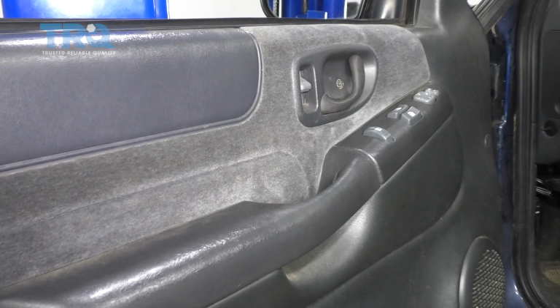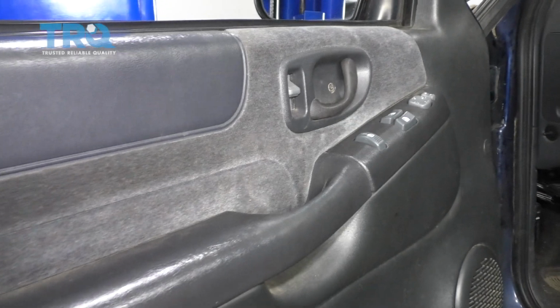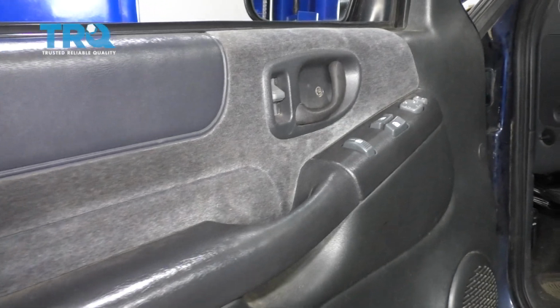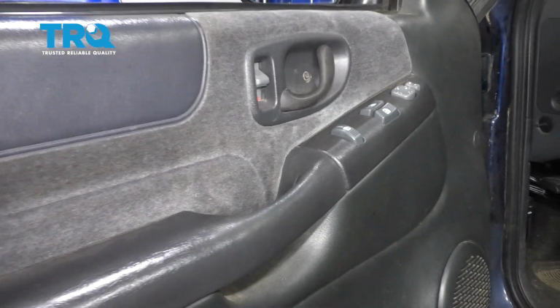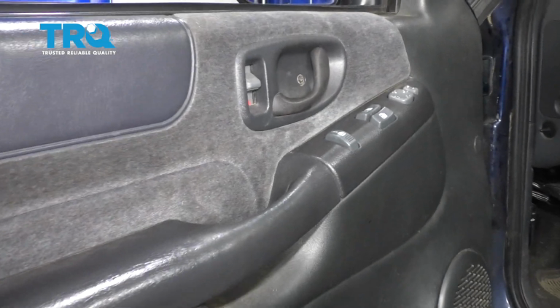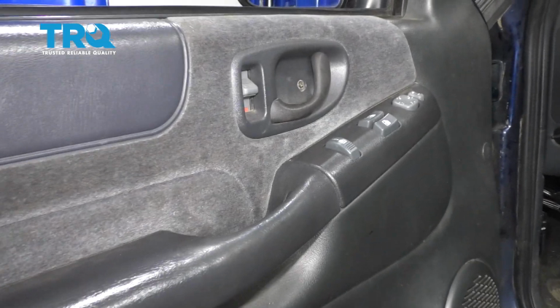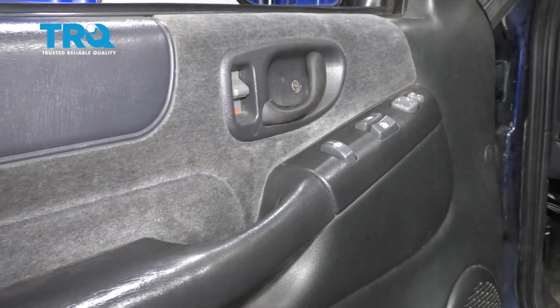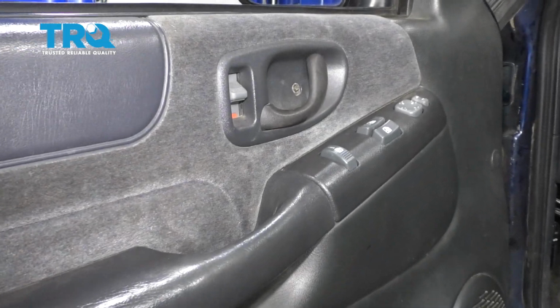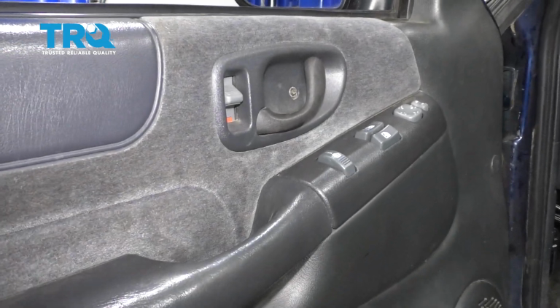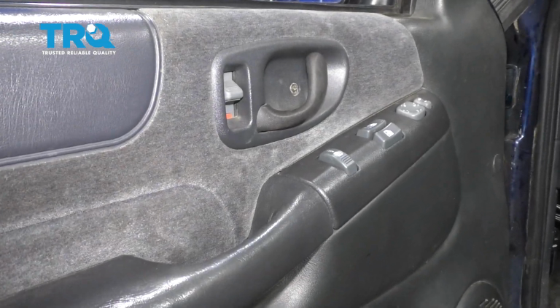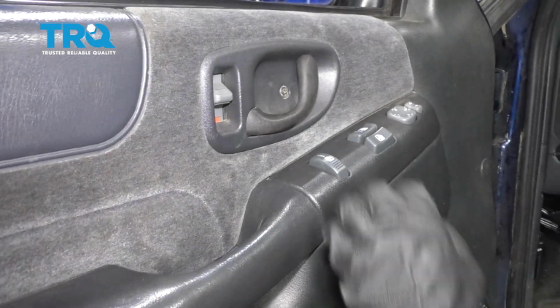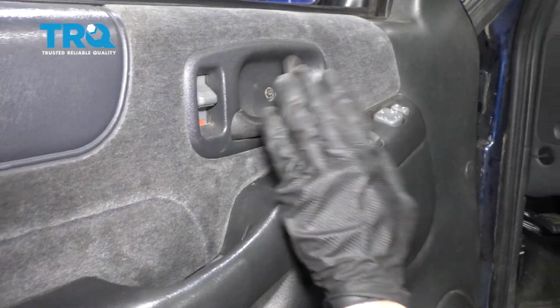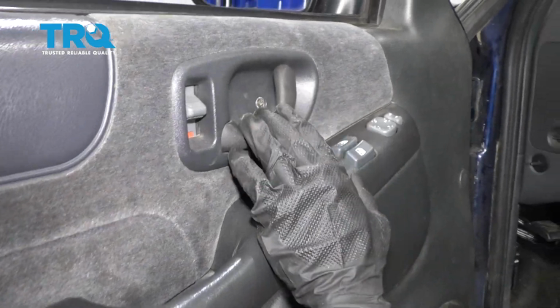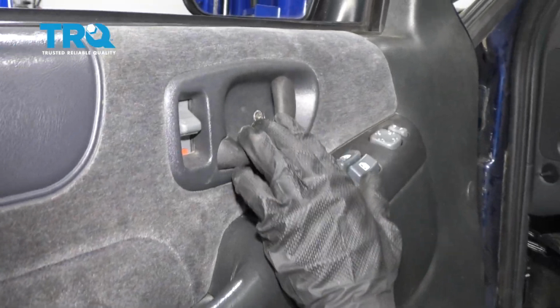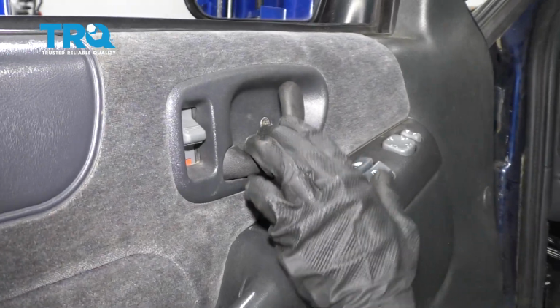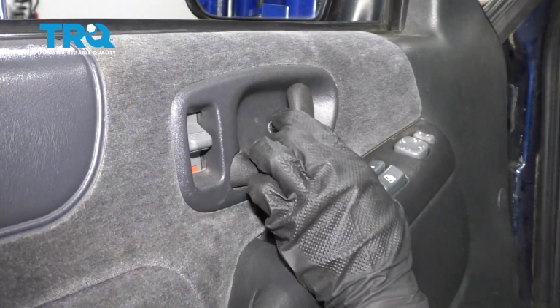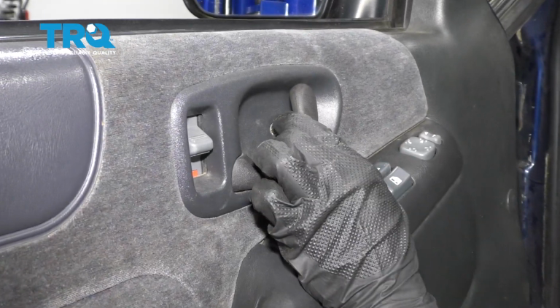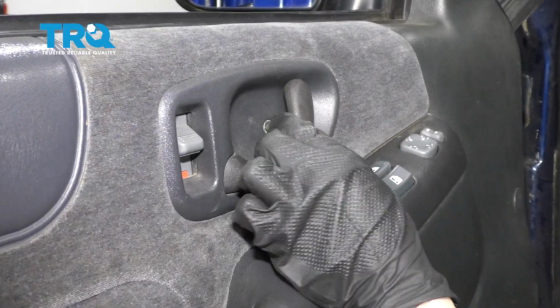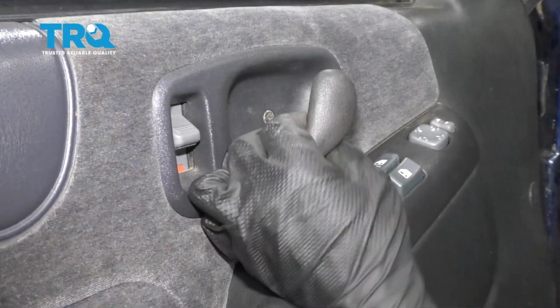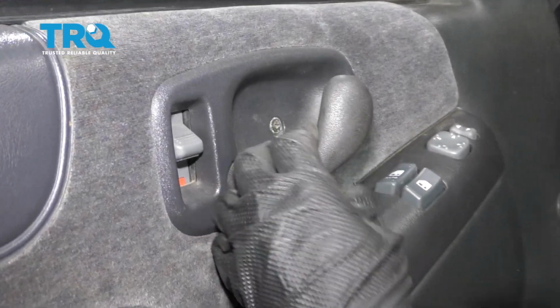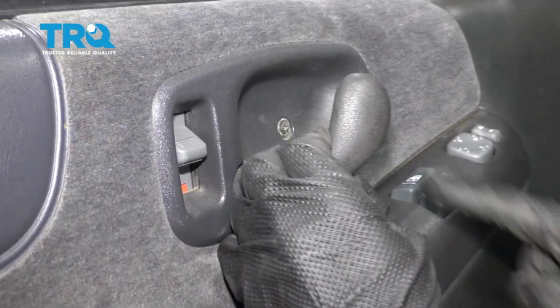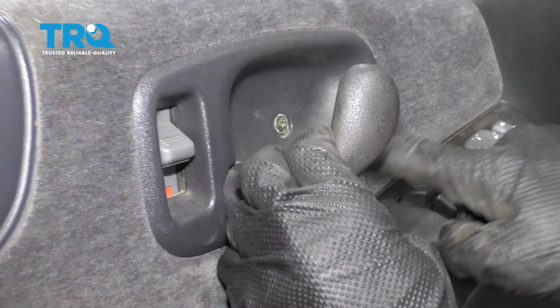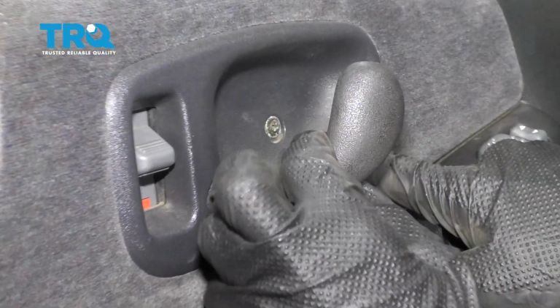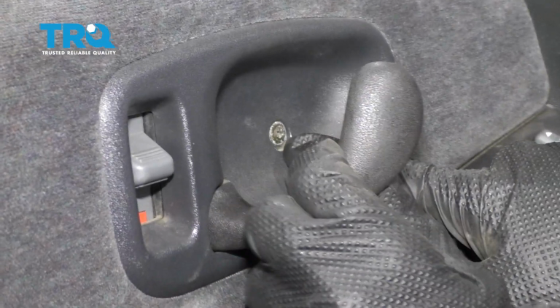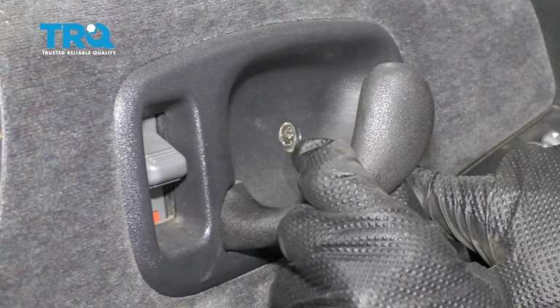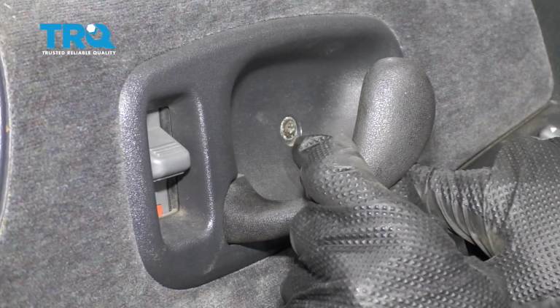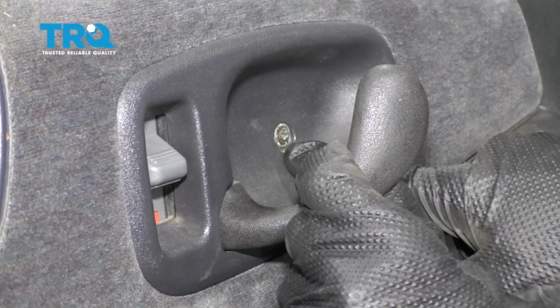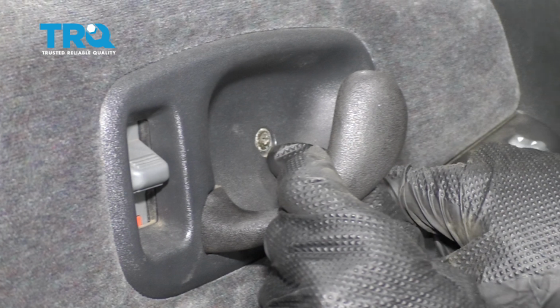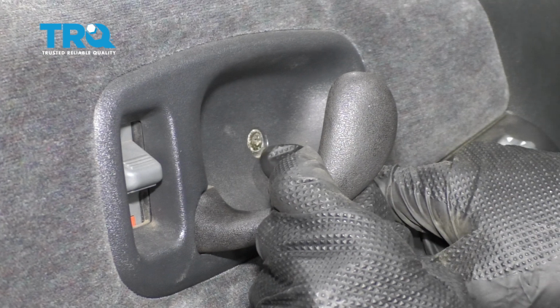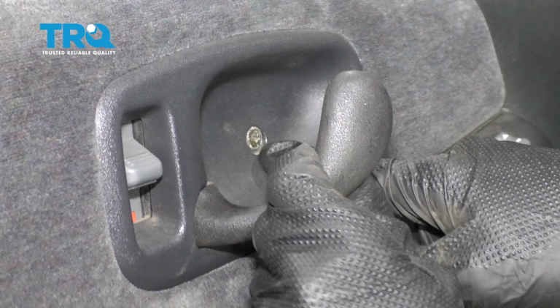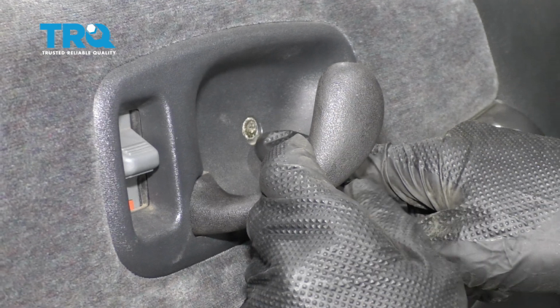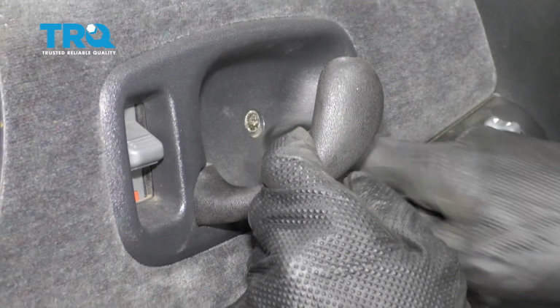Okay, friends. To get started, the first thing we have to do is remove our door panel. To do that, I'm gonna start right here by removing this Phillips head screw.